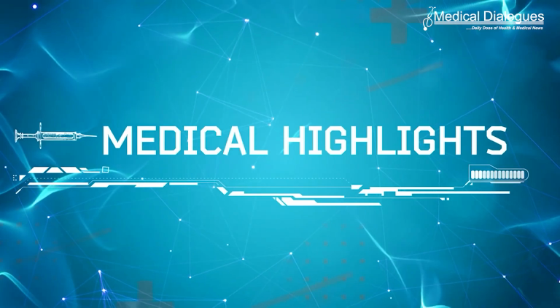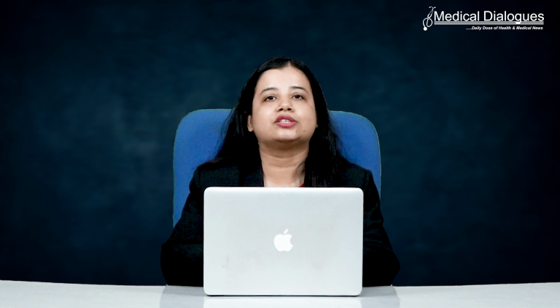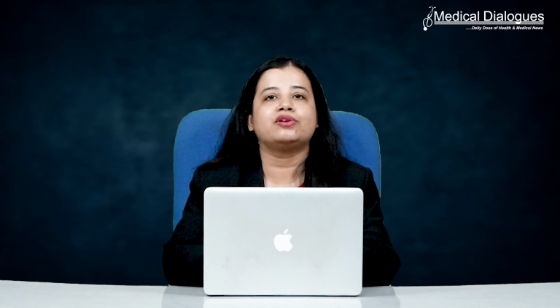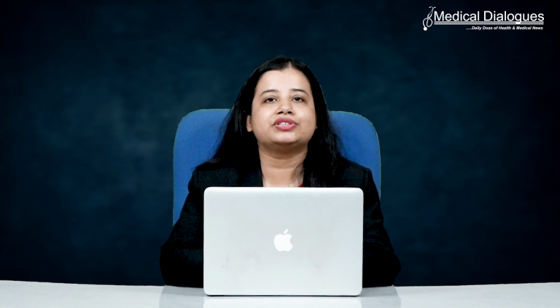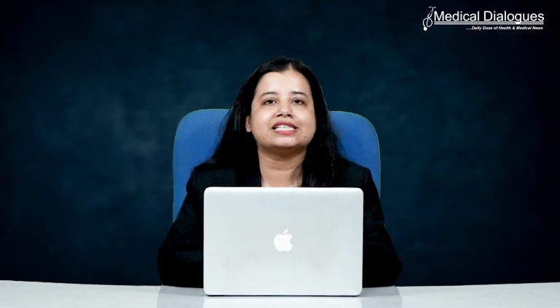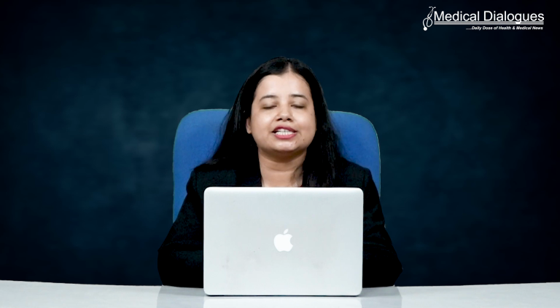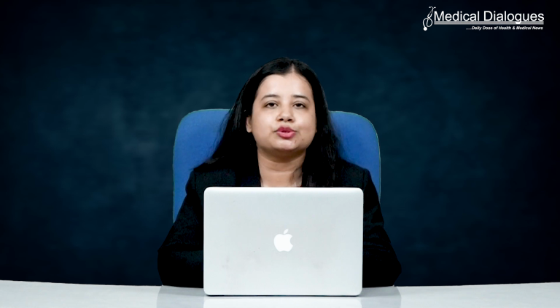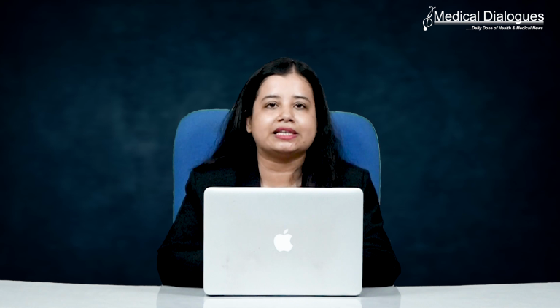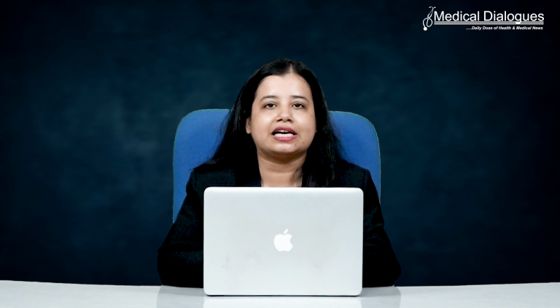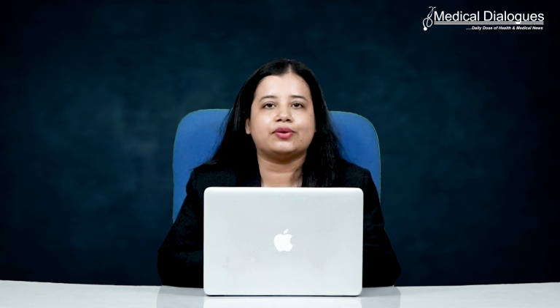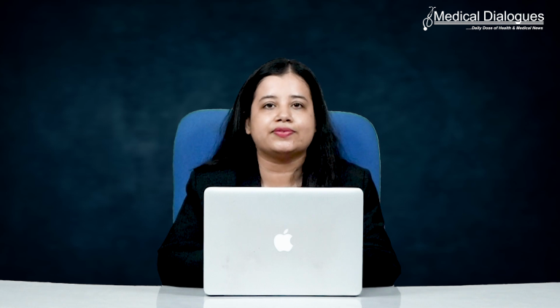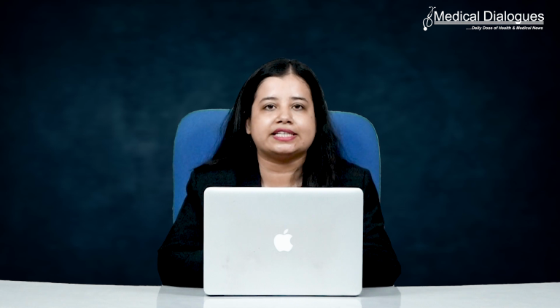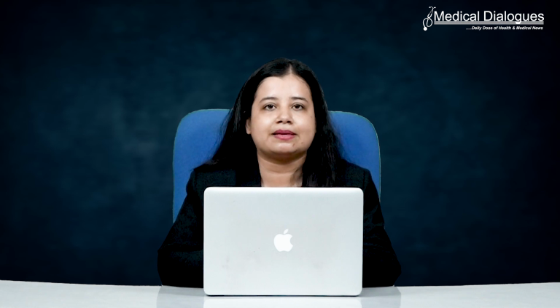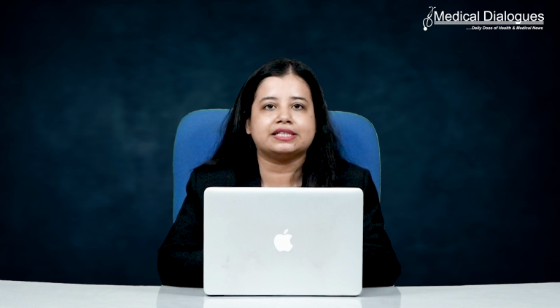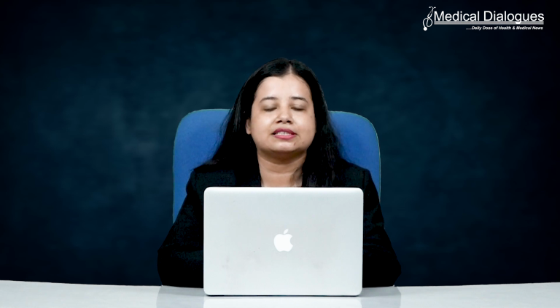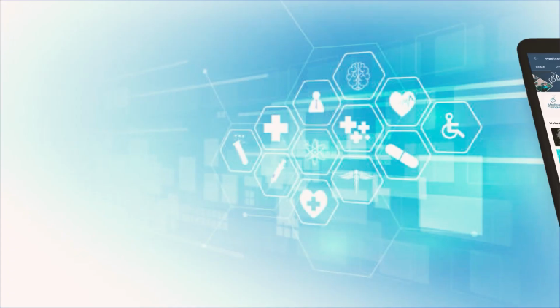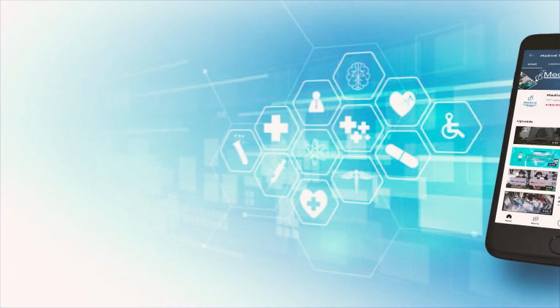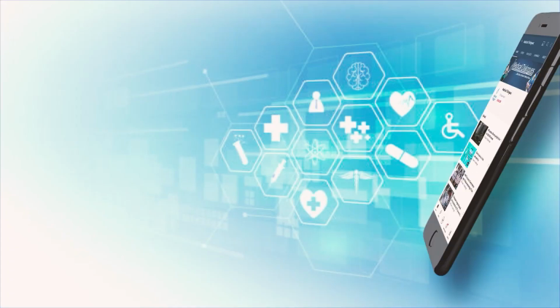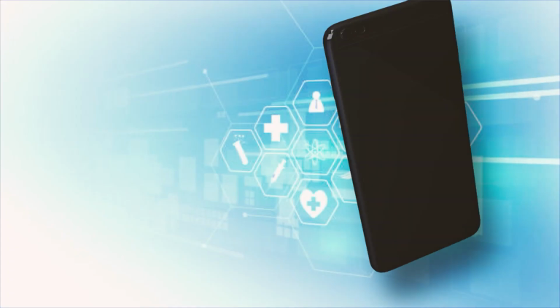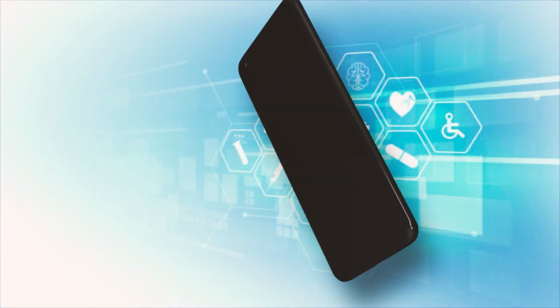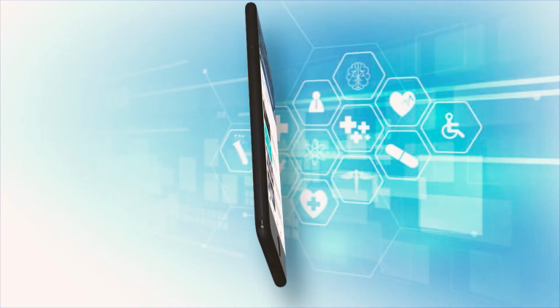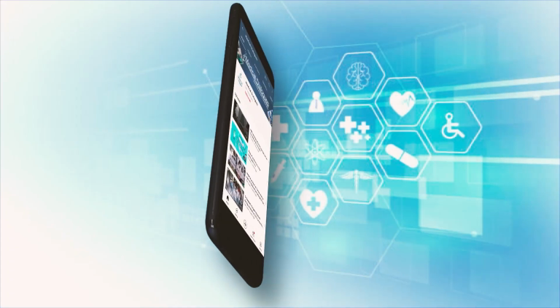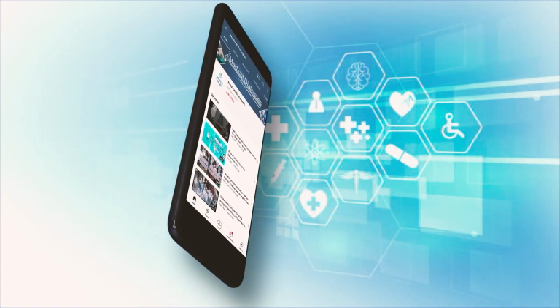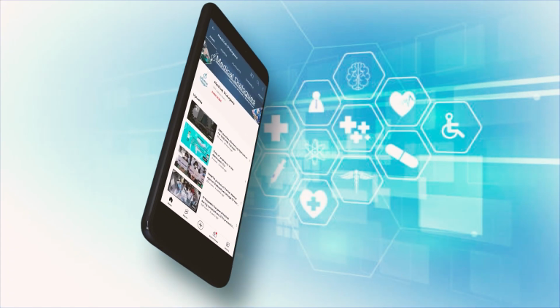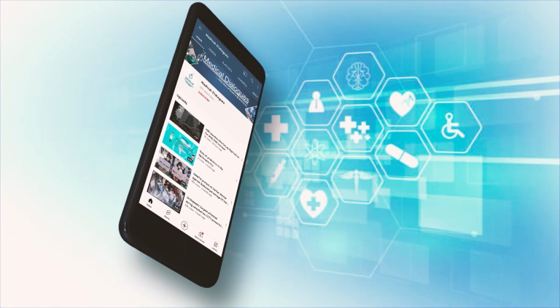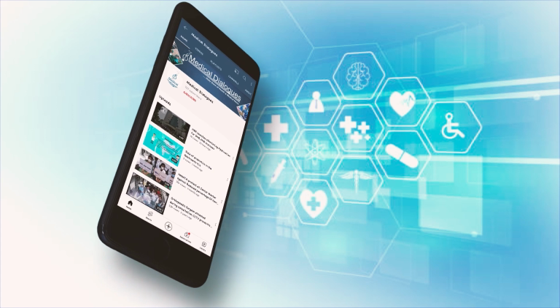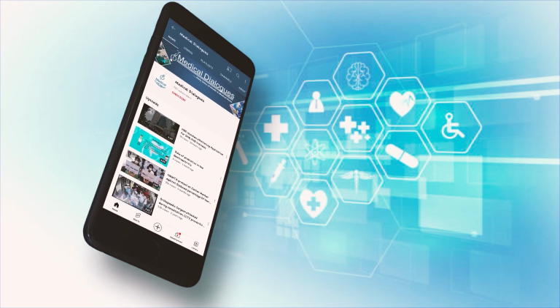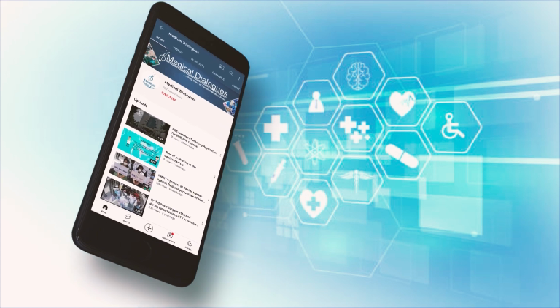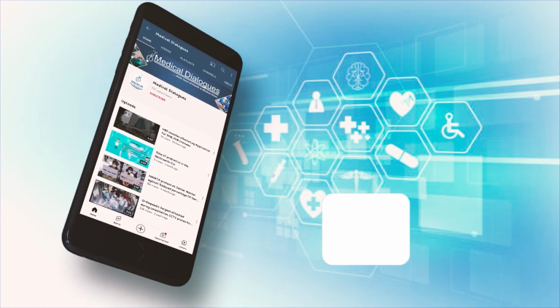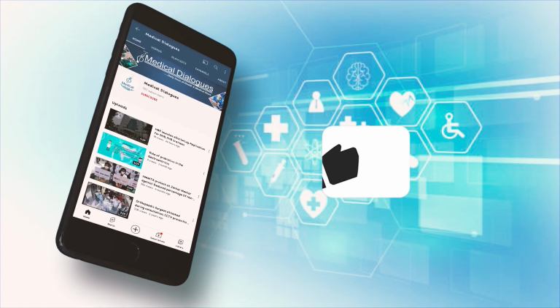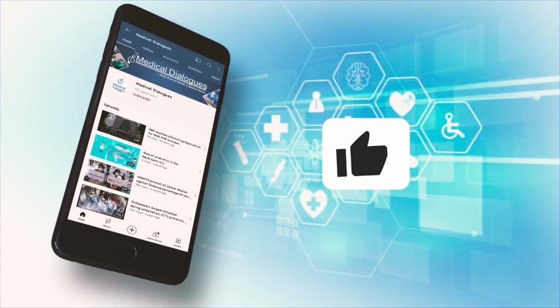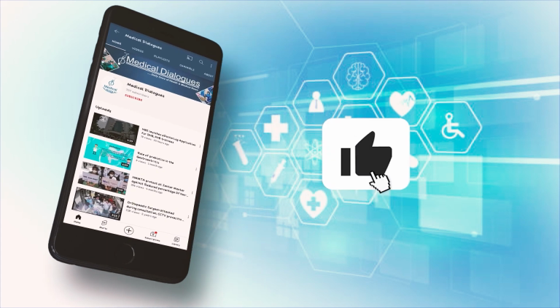That's all for today. Stay tuned to Medical Dialogues for the latest updates. Never miss a medical update from Medical Dialogues.